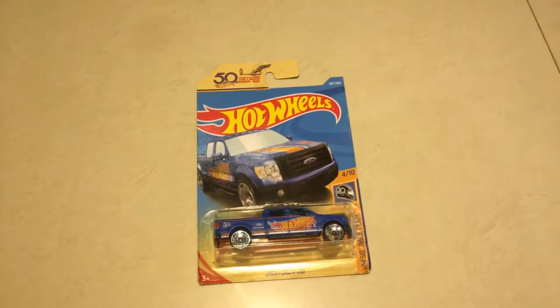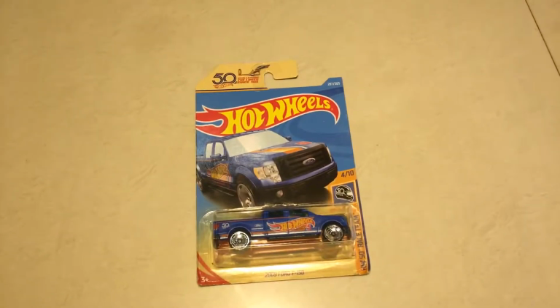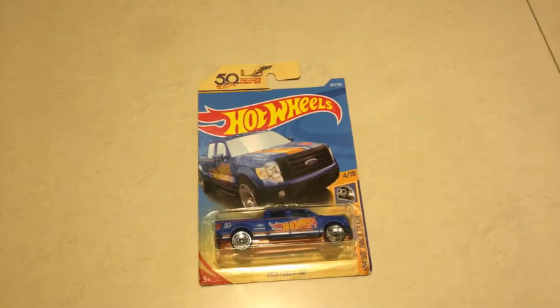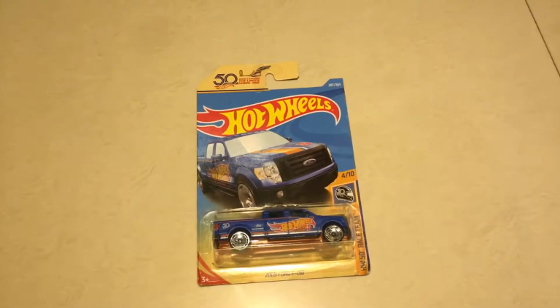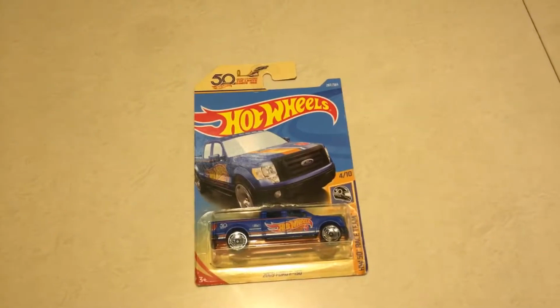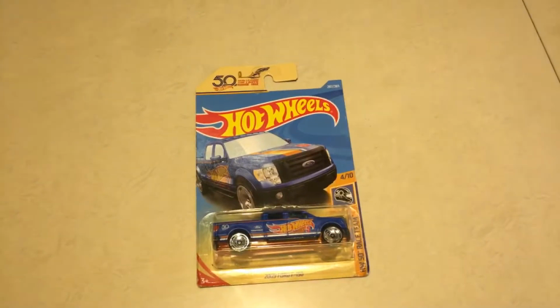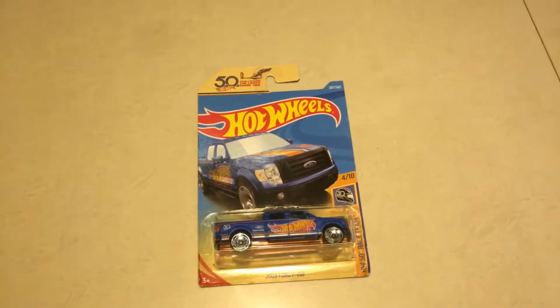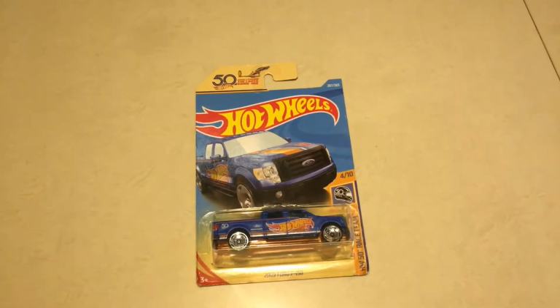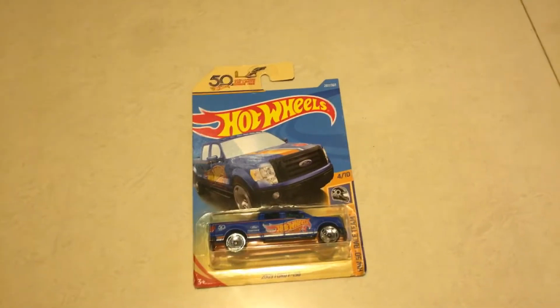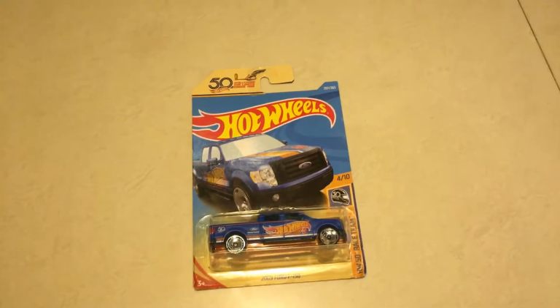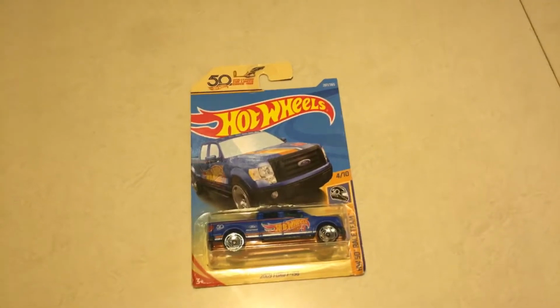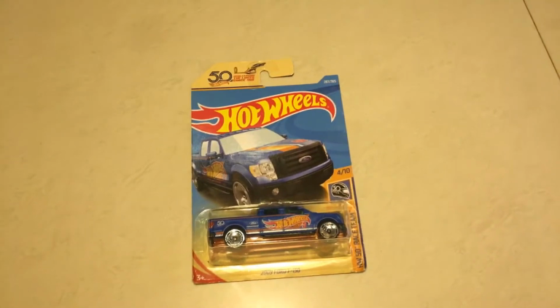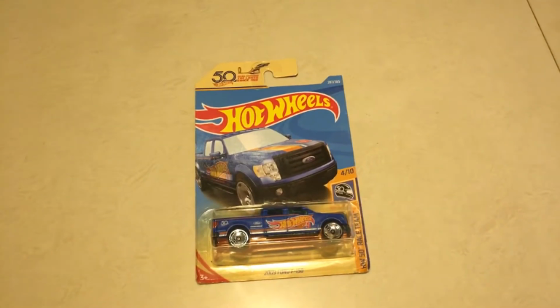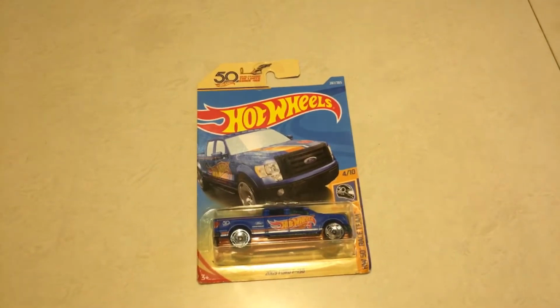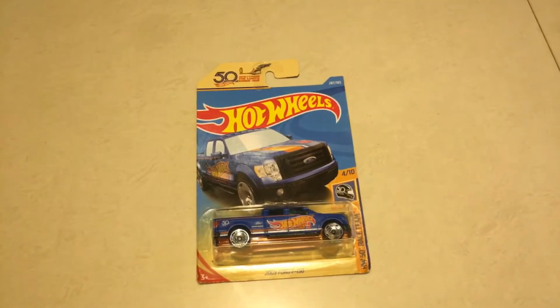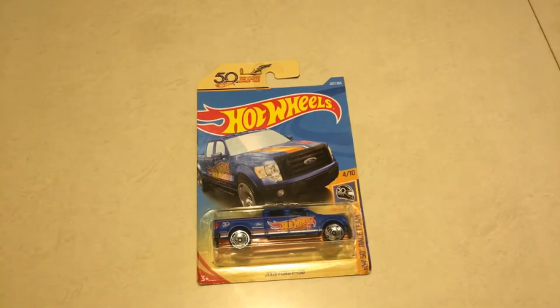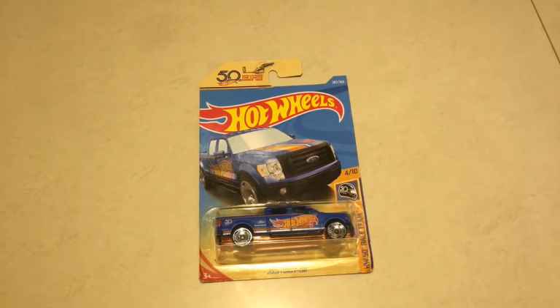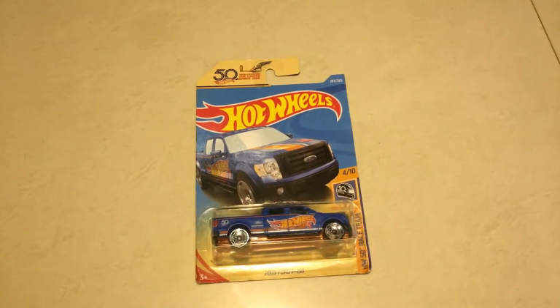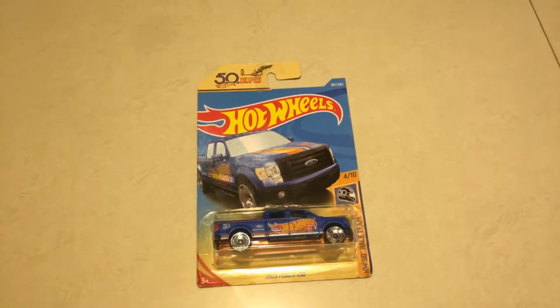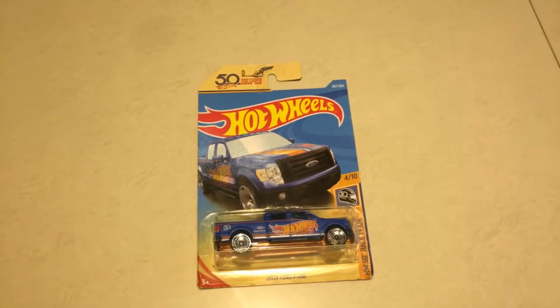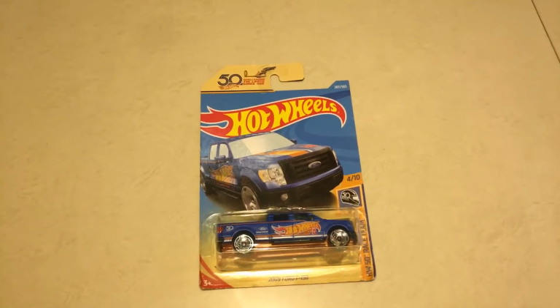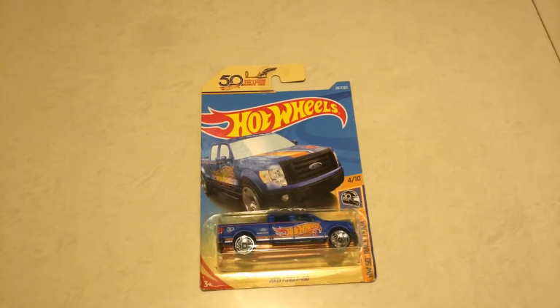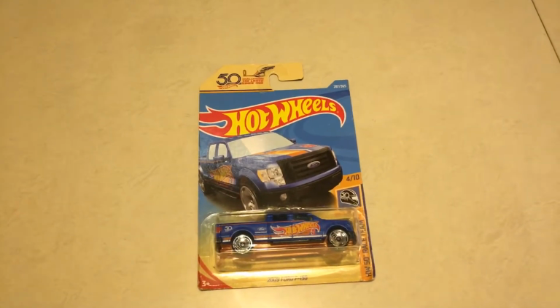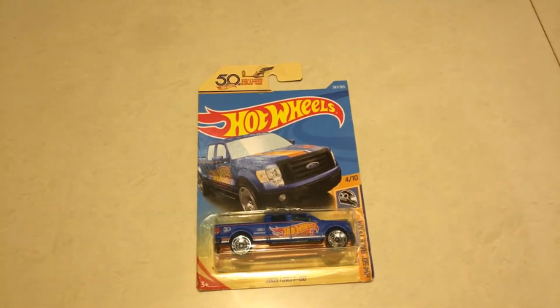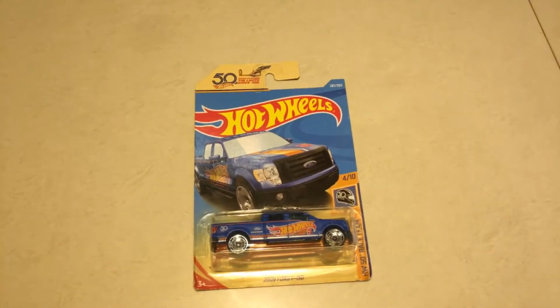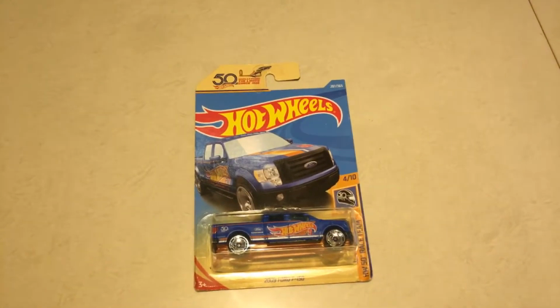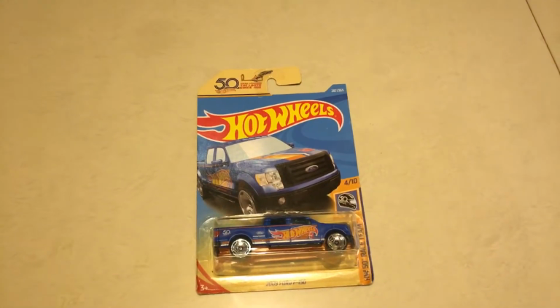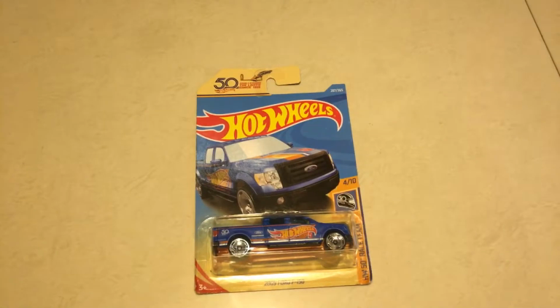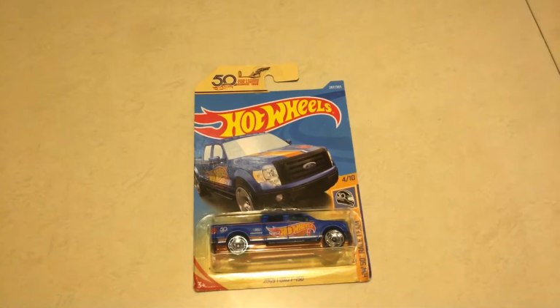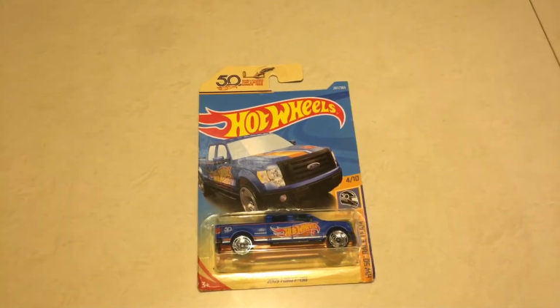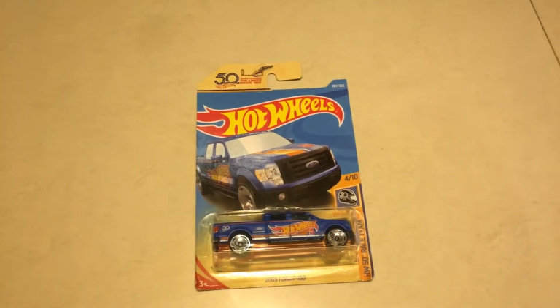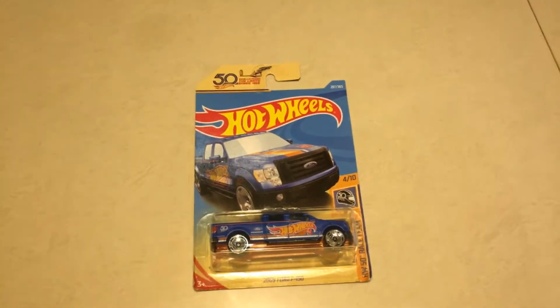Hey guys, welcome back to Boost Brigade. Merry Christmas — it's still the 25th of December.